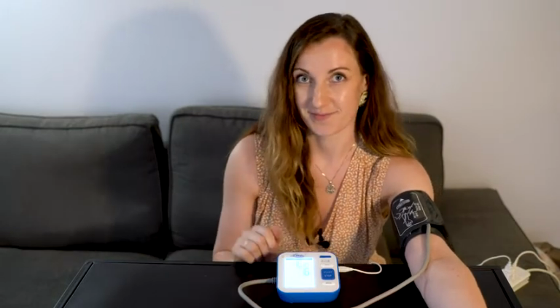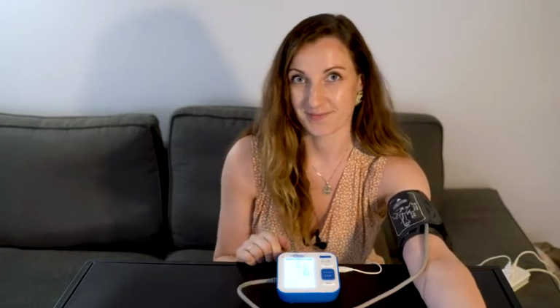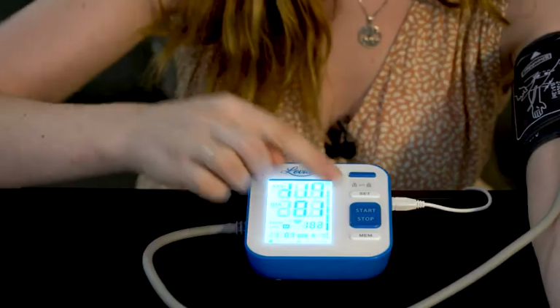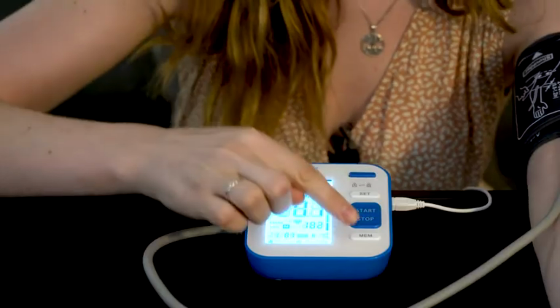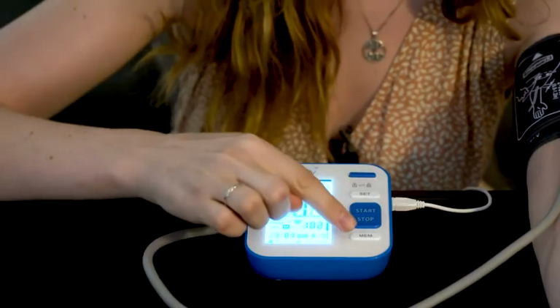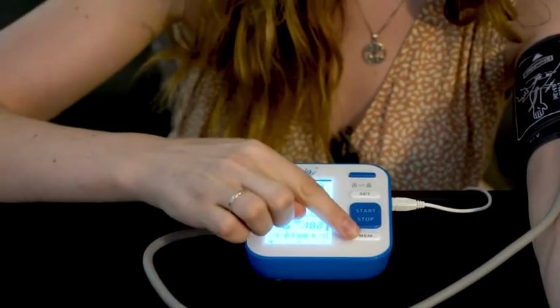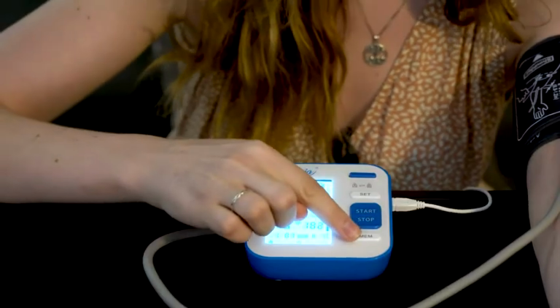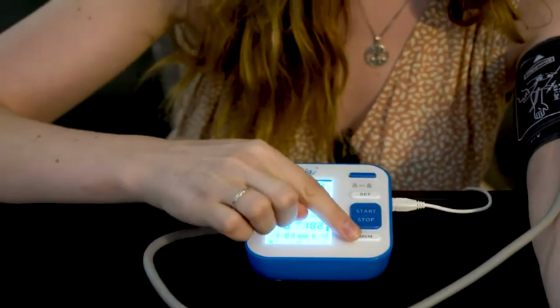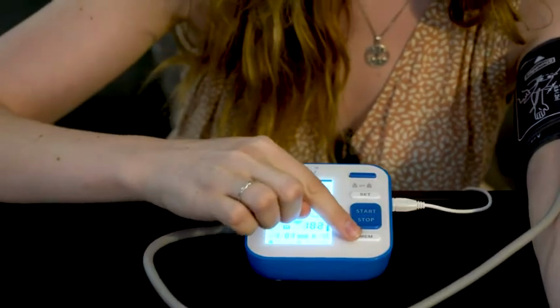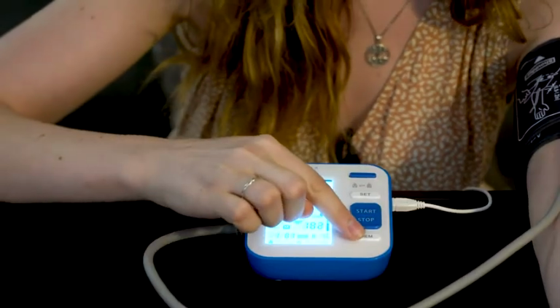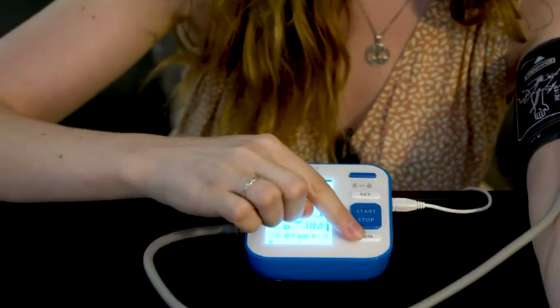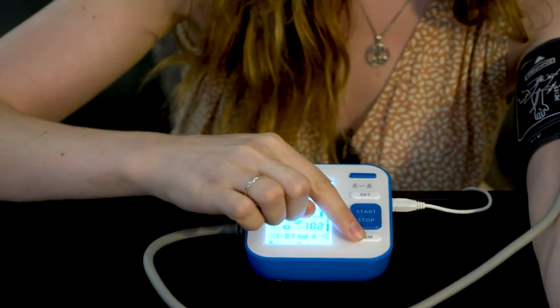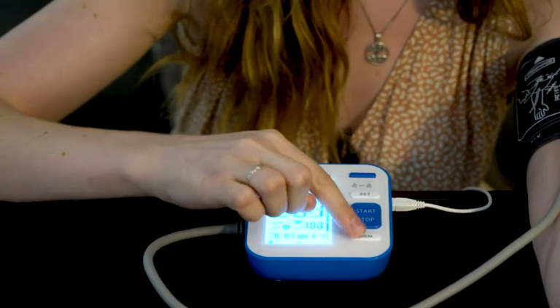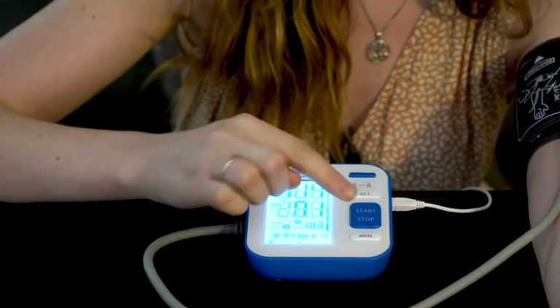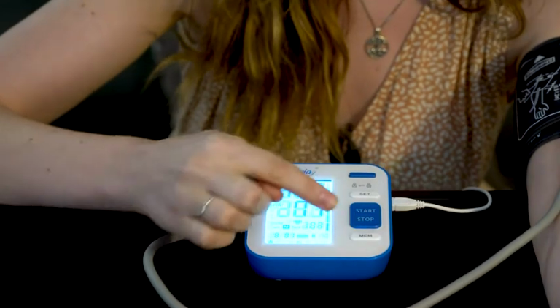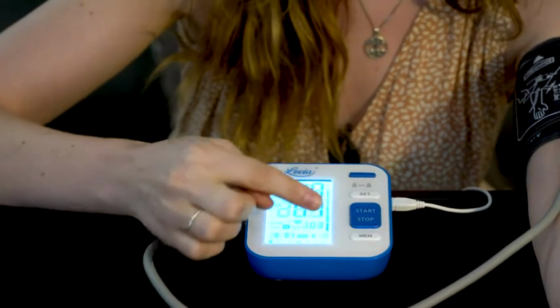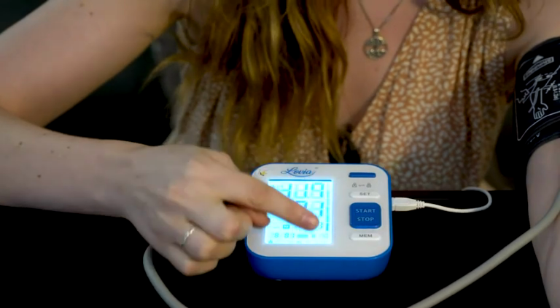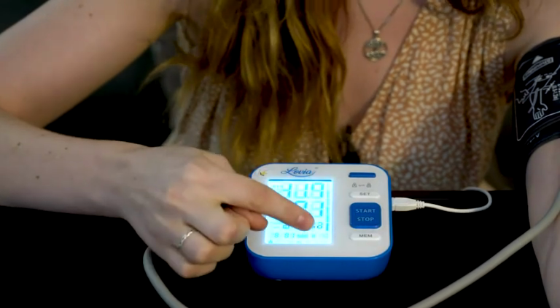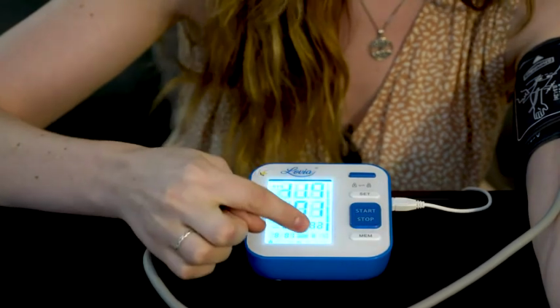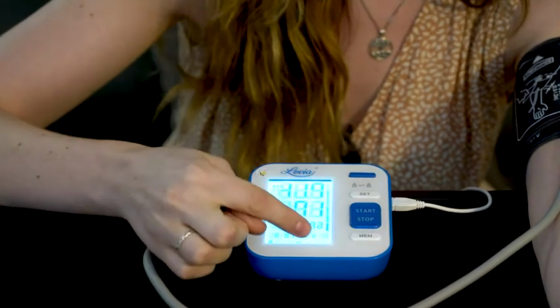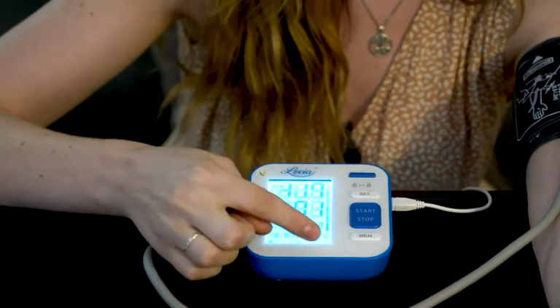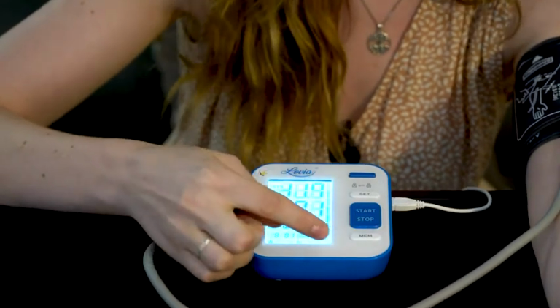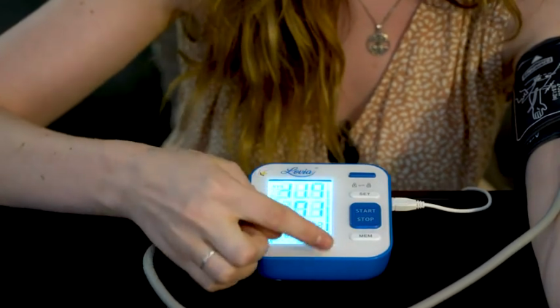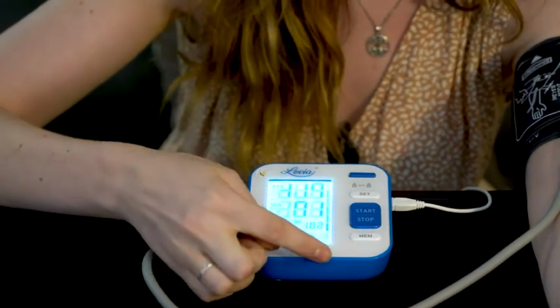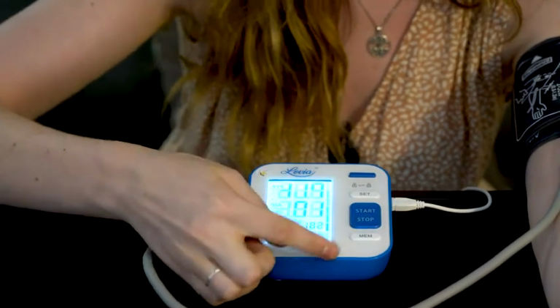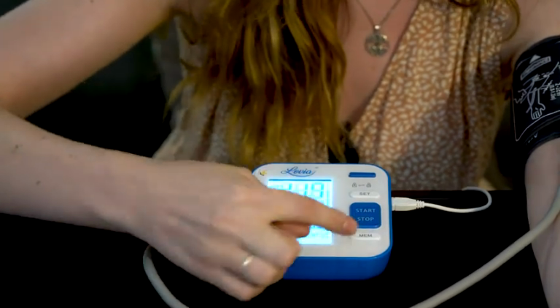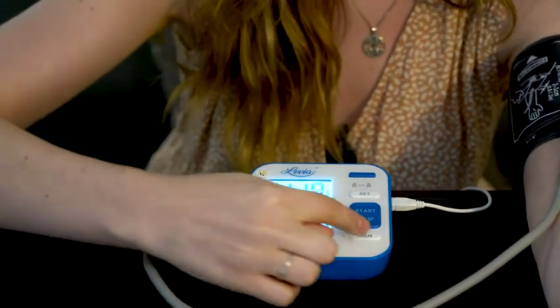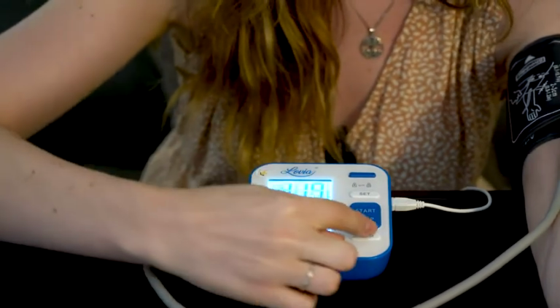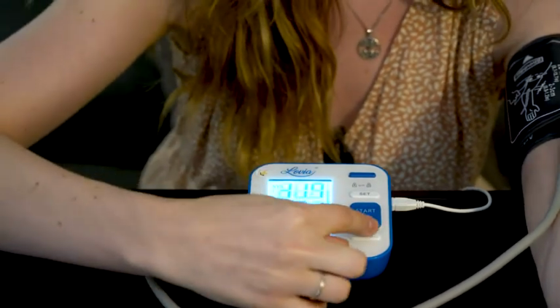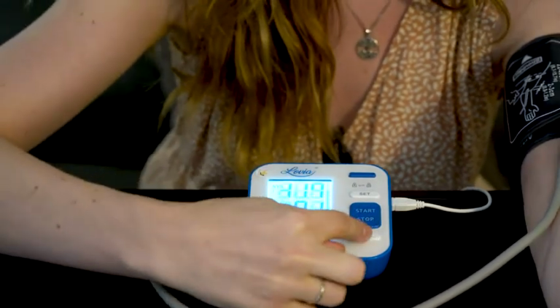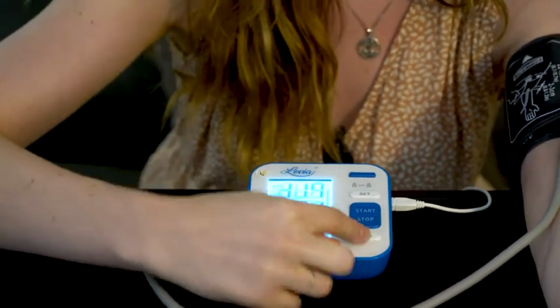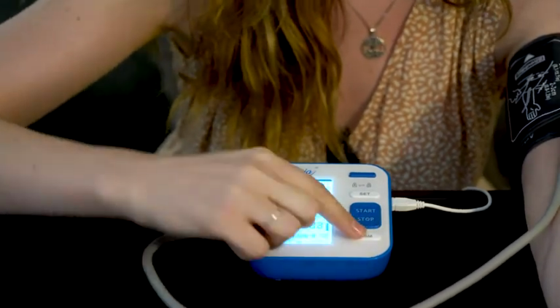When you press this button here you can review the memory from your previous times of using the machine.